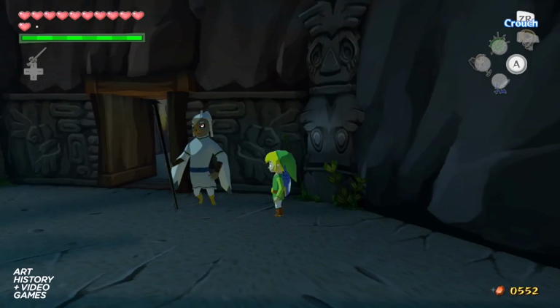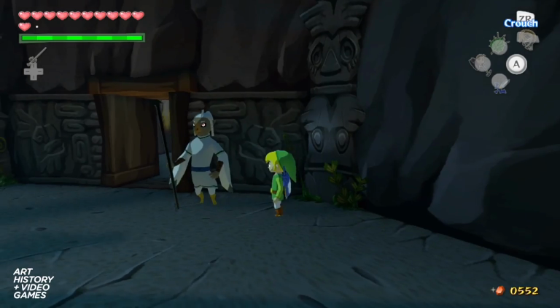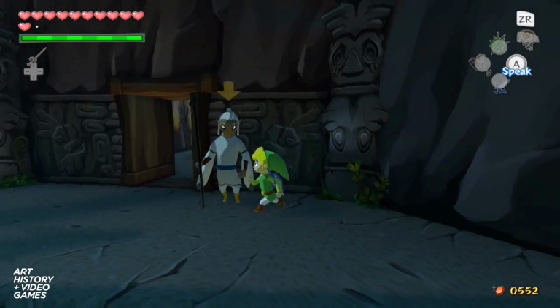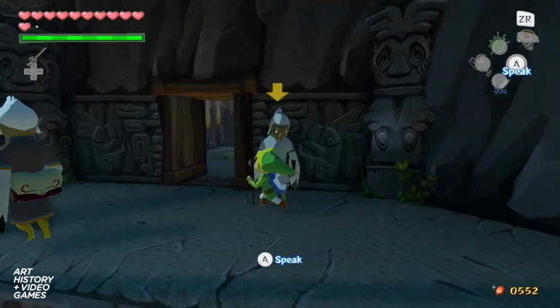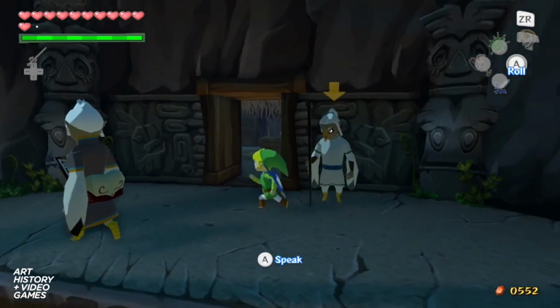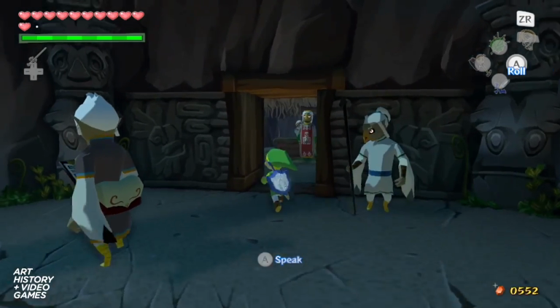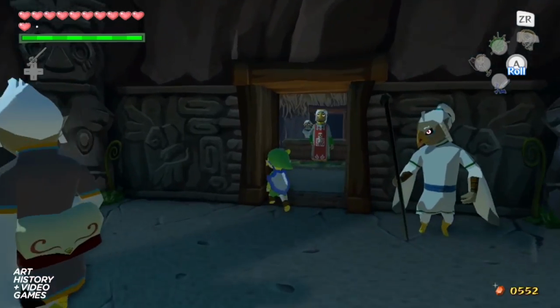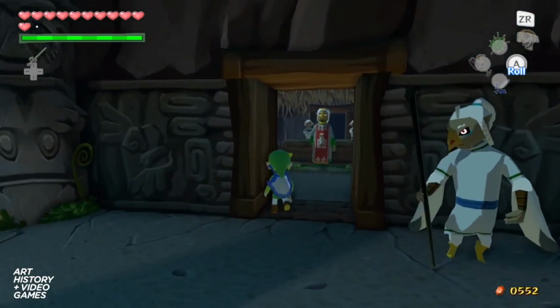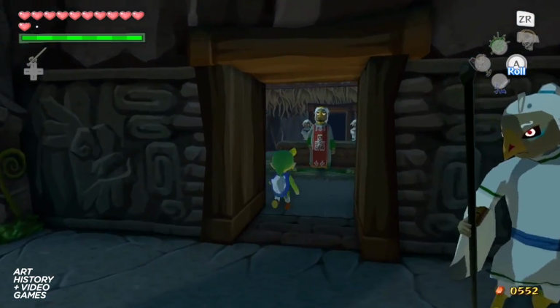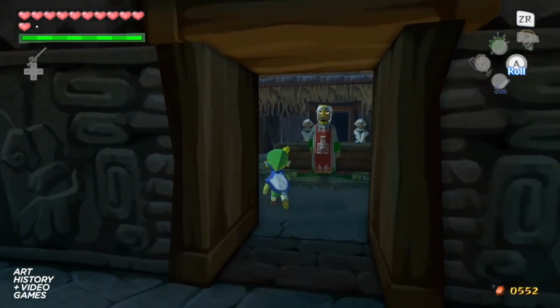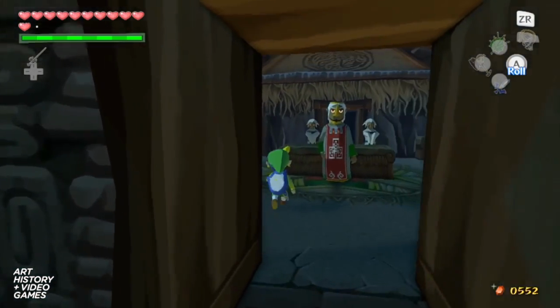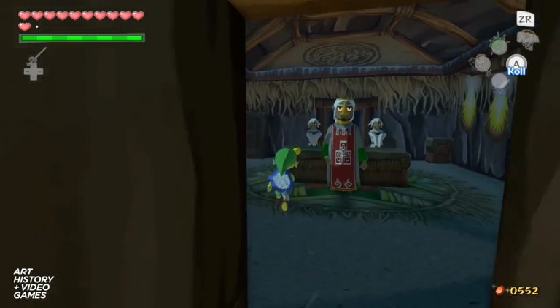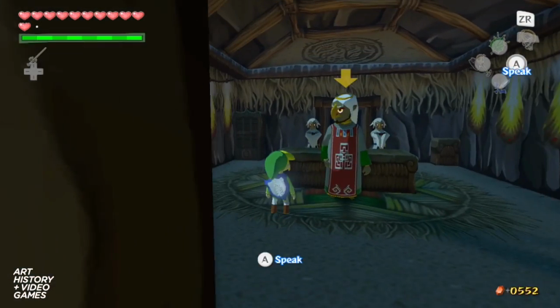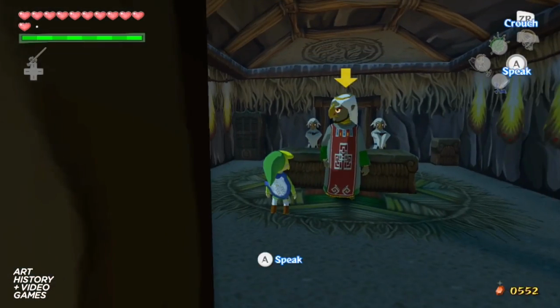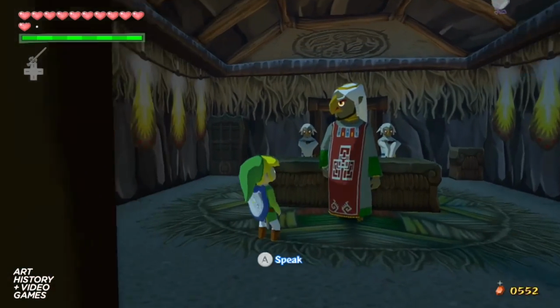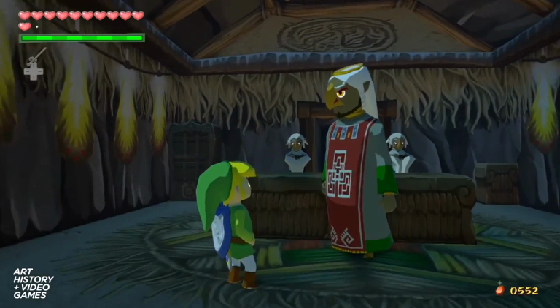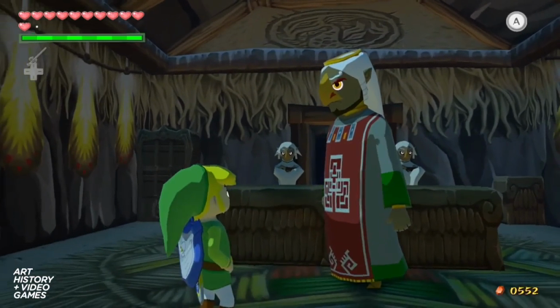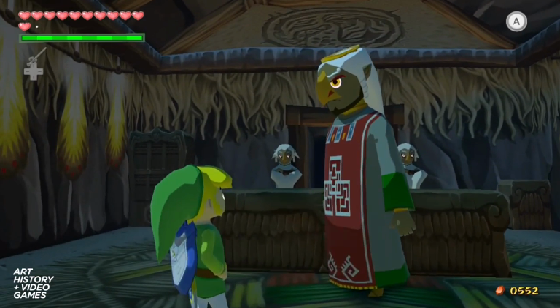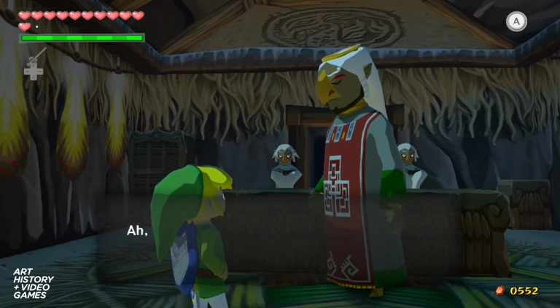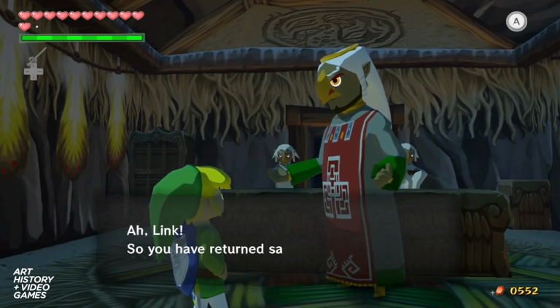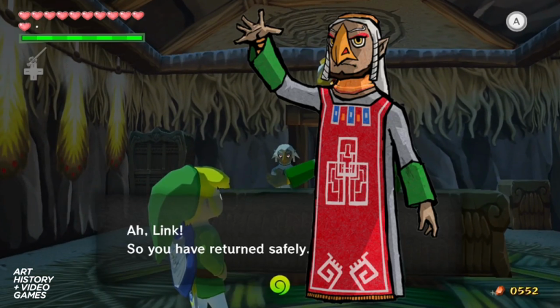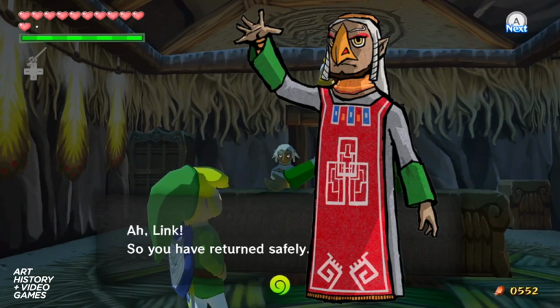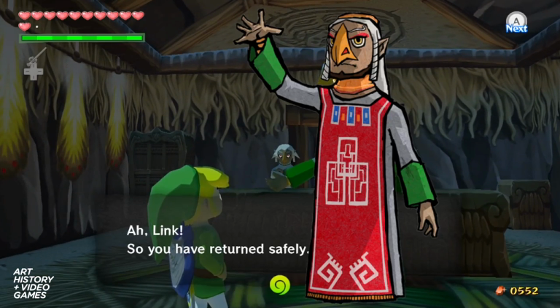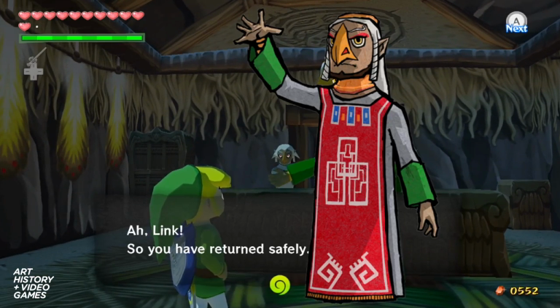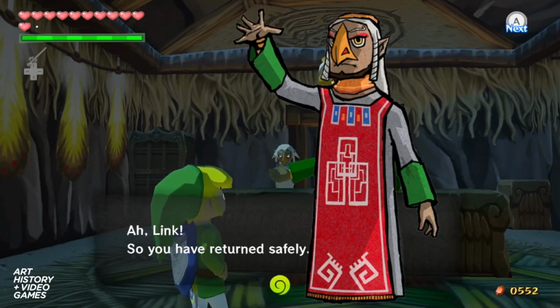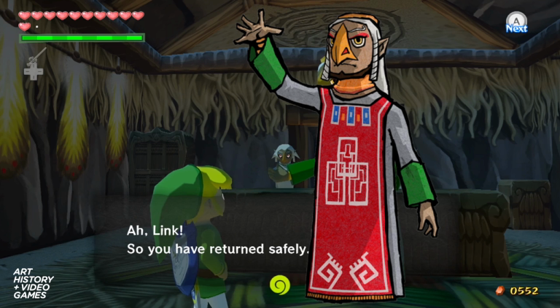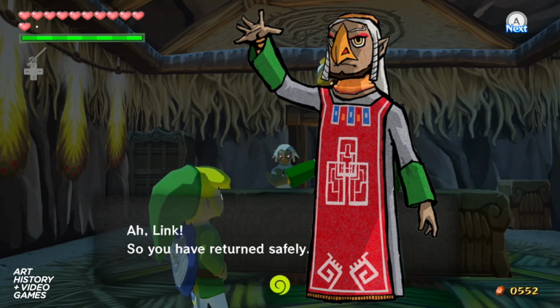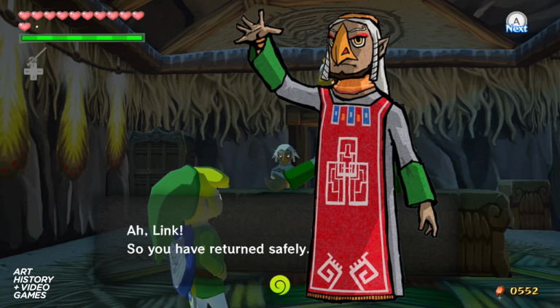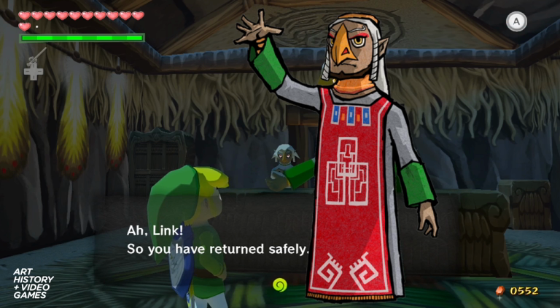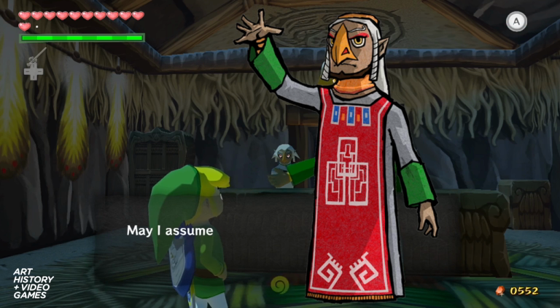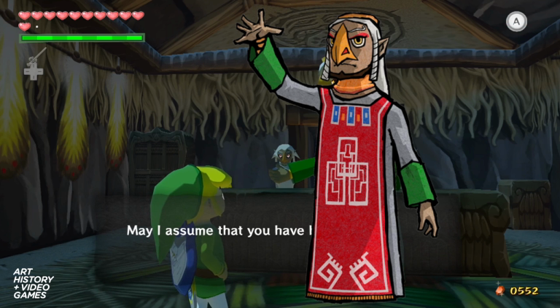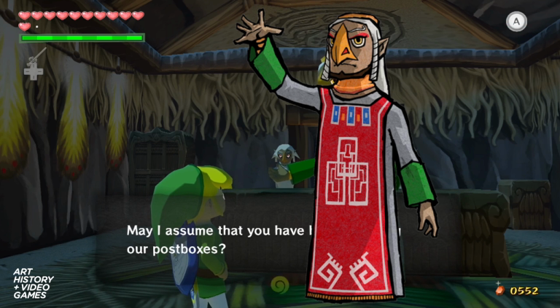Ankallu are also carved into an ancient stone panel from the palace of Ashurnasirpal II. The panel was behind the throne at Nimrud, which makes sense if you're a king — you'd want all the deity protection you can get.